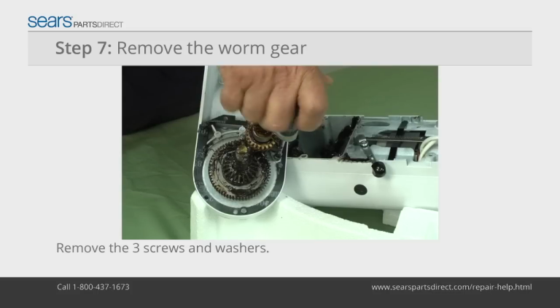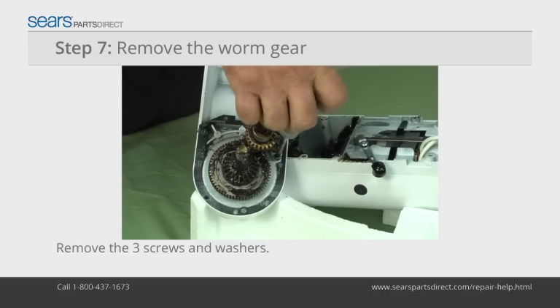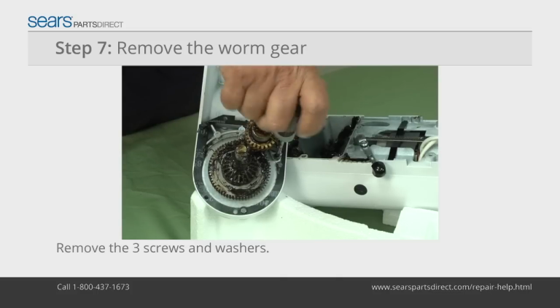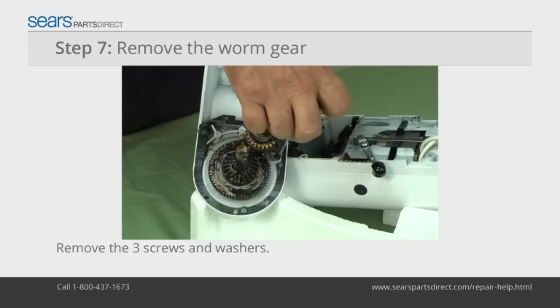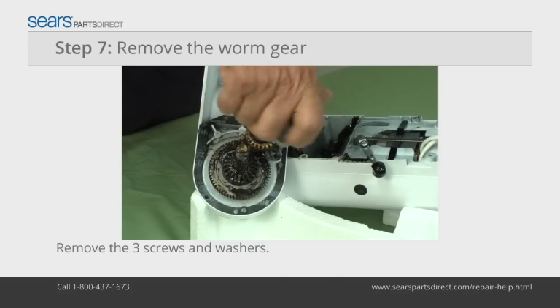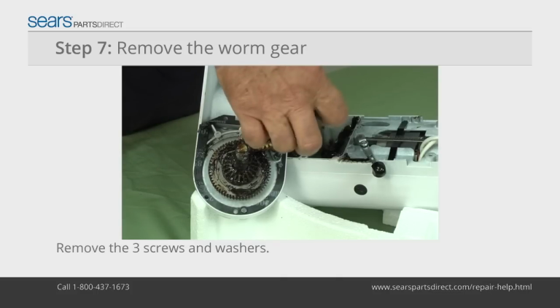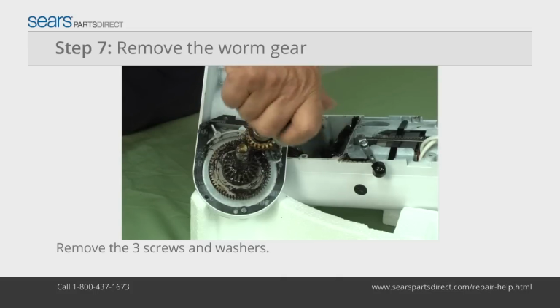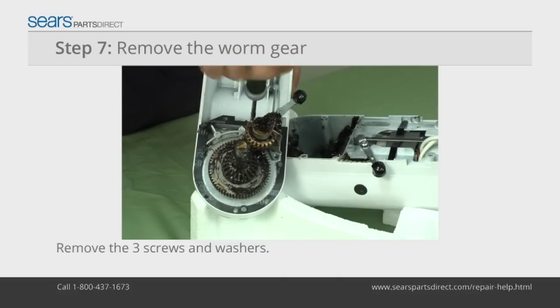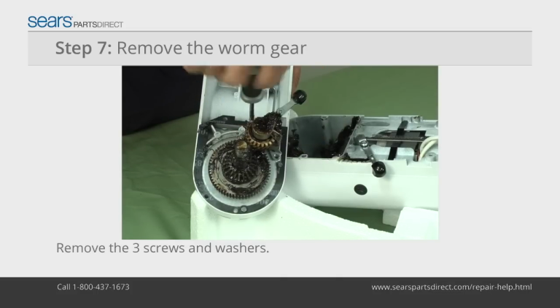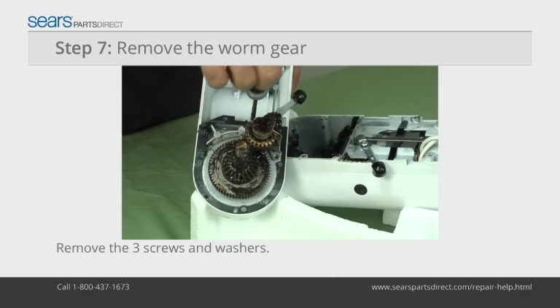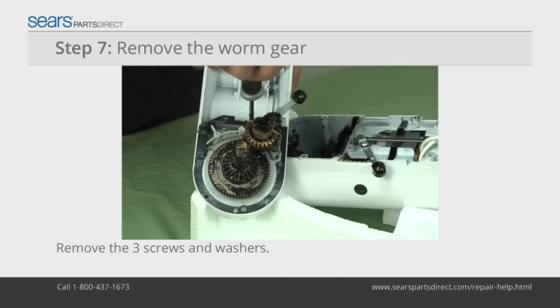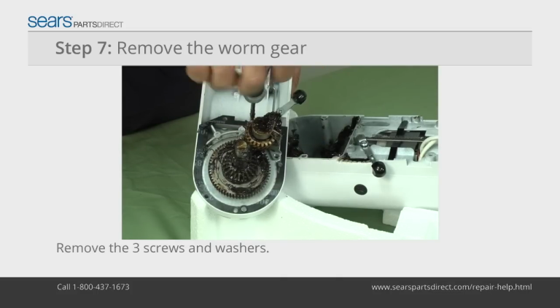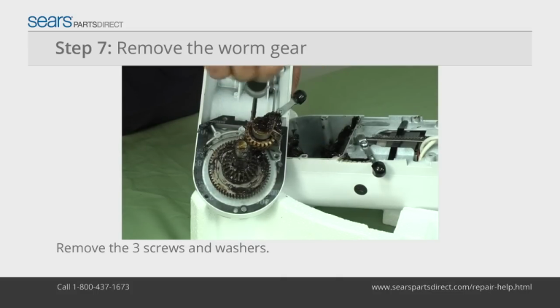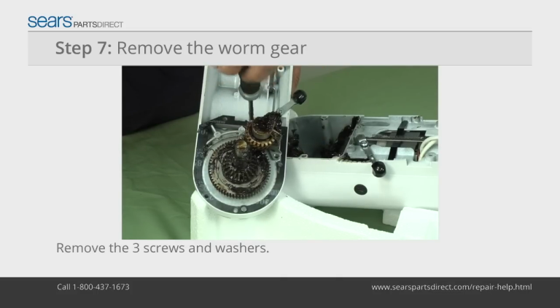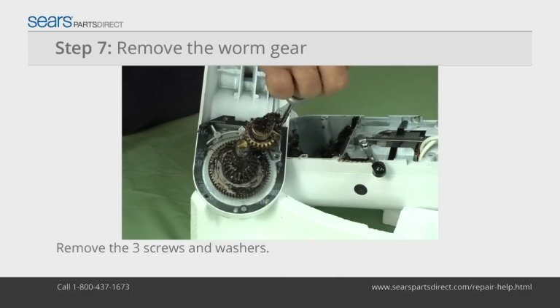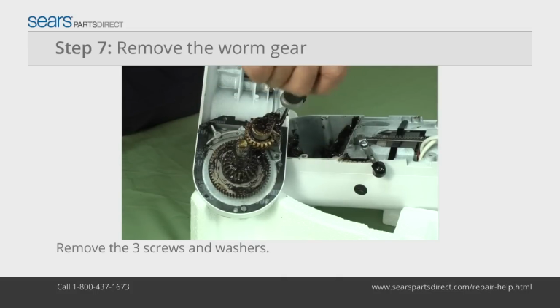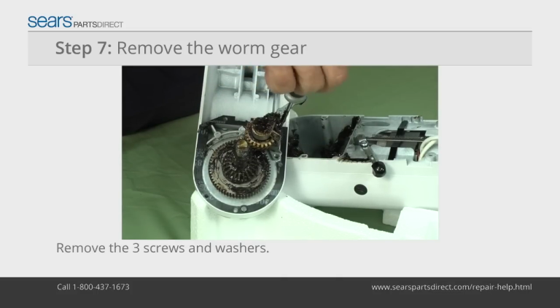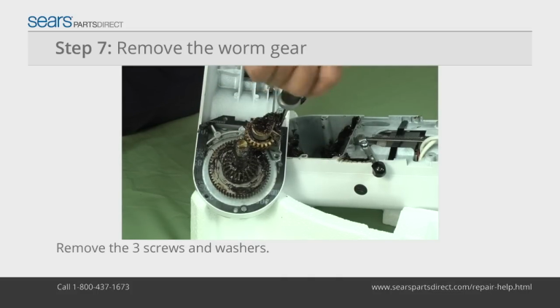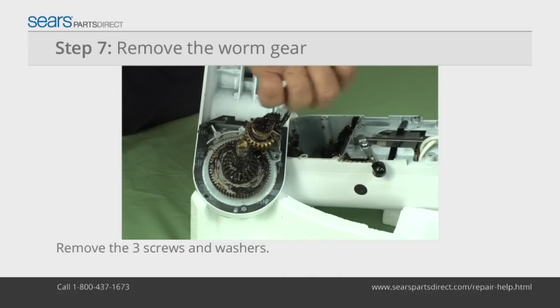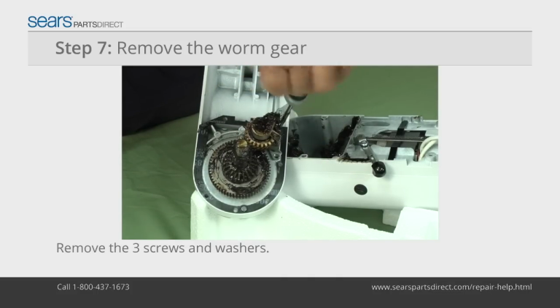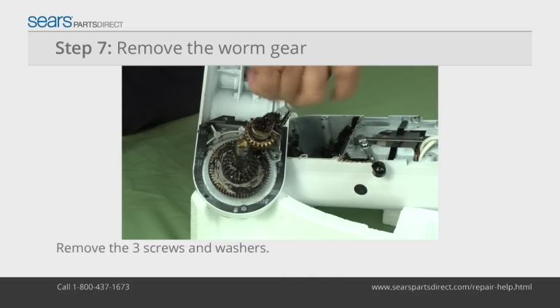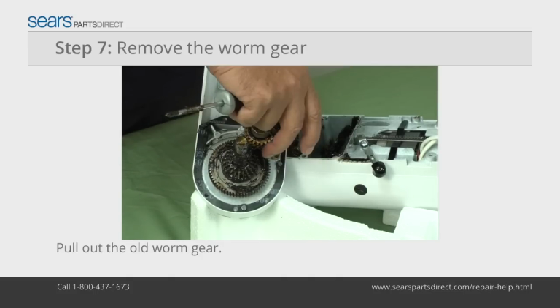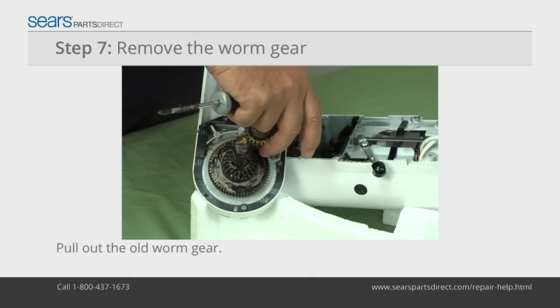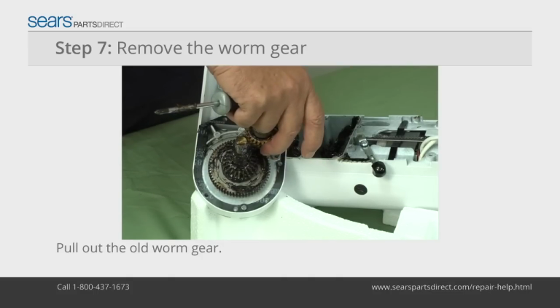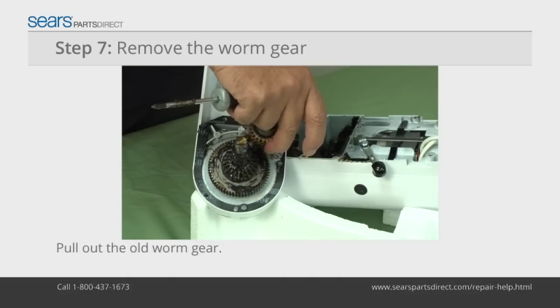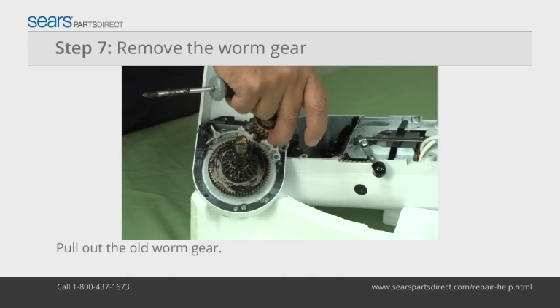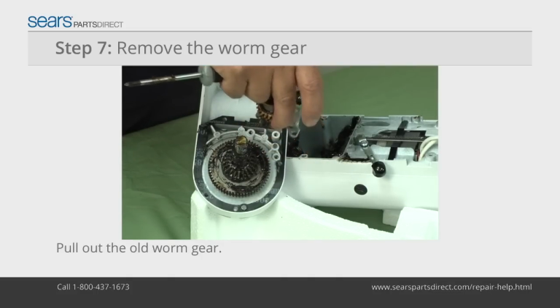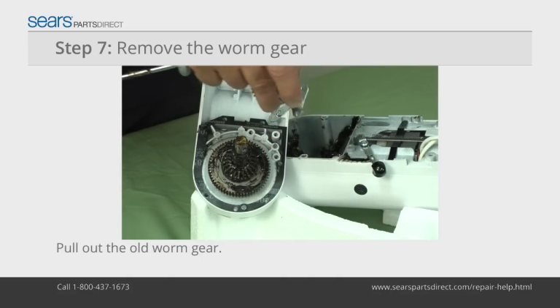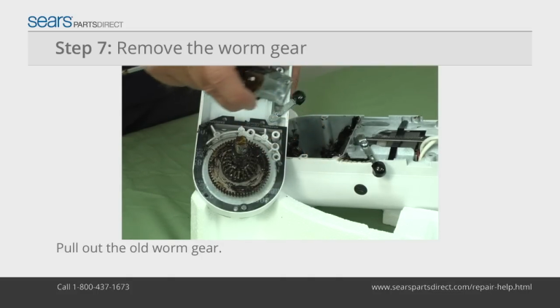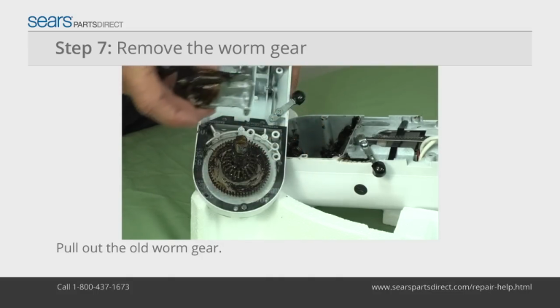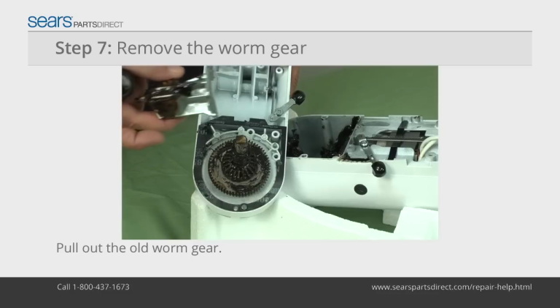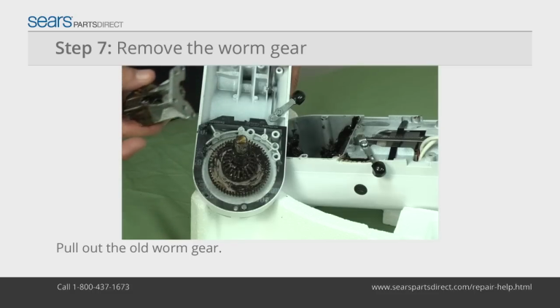Remove the three Phillips screws and washers from the worm gear bracket. Pull the worm gear assembly up and off.